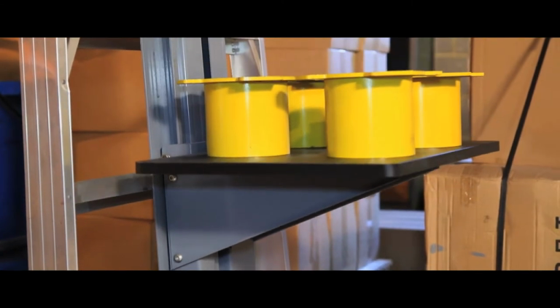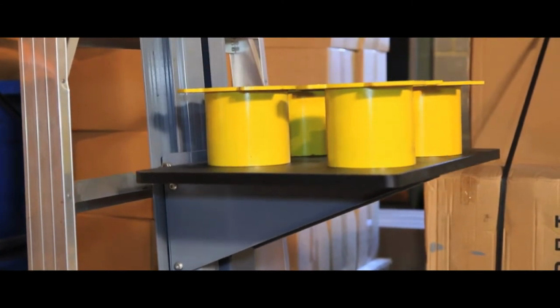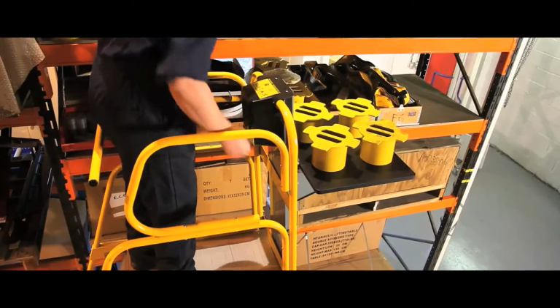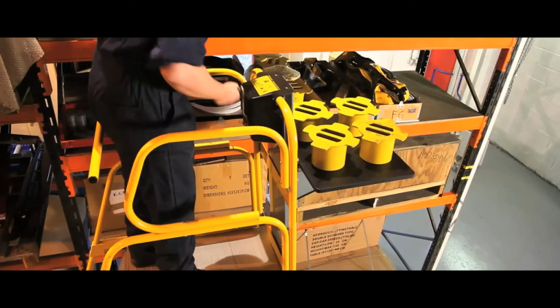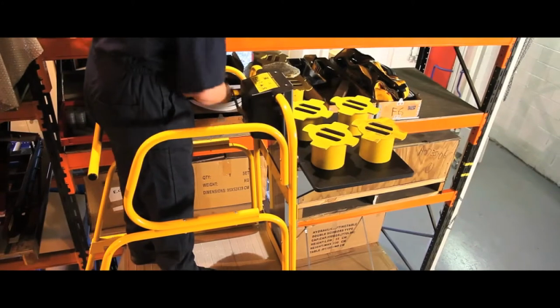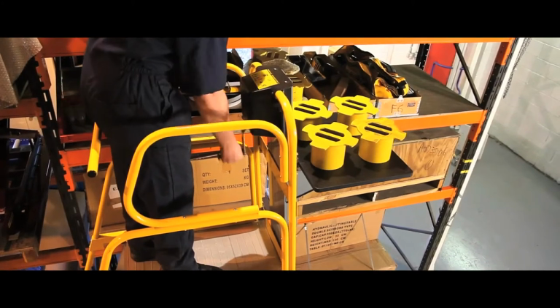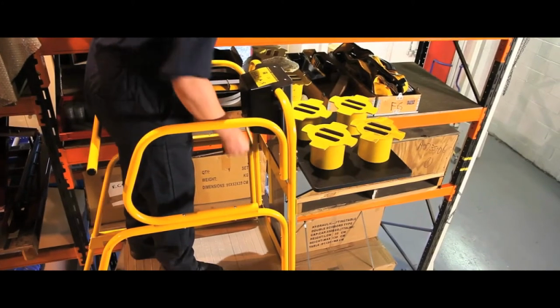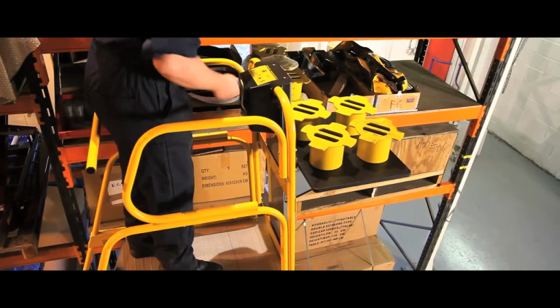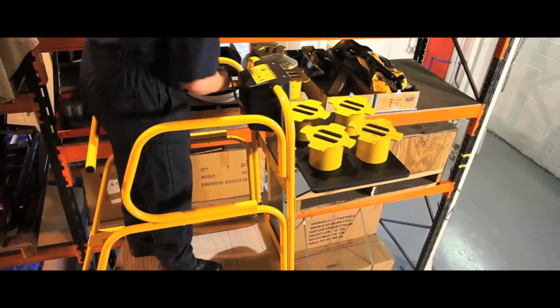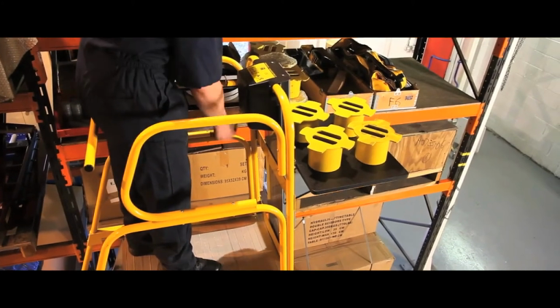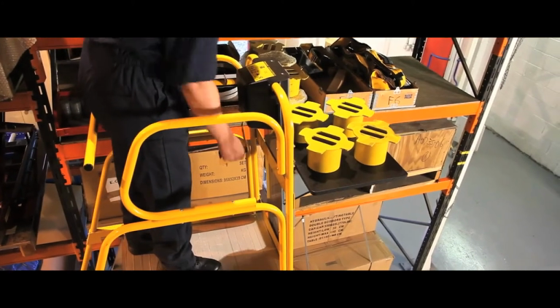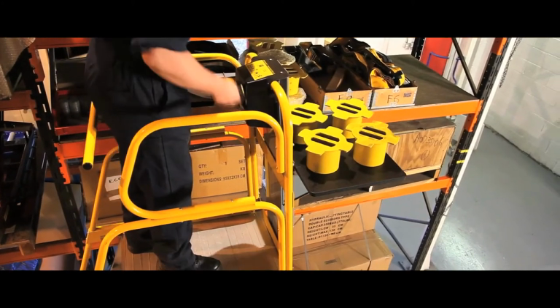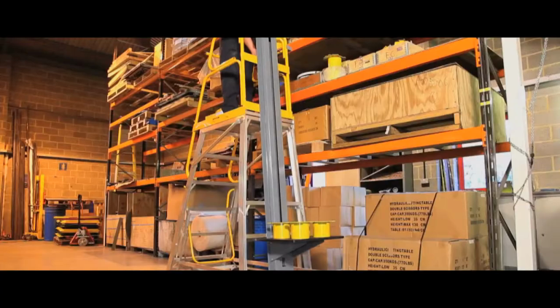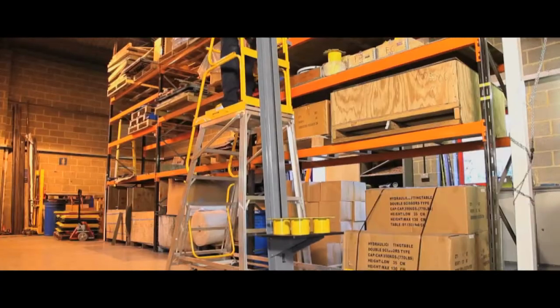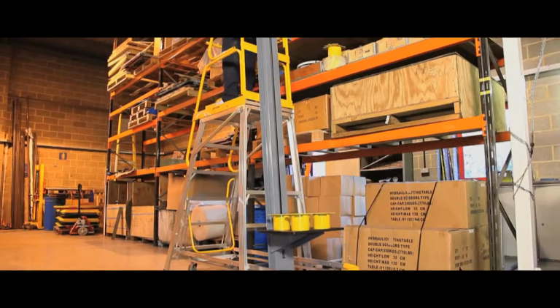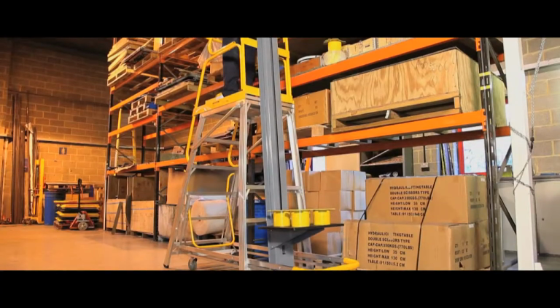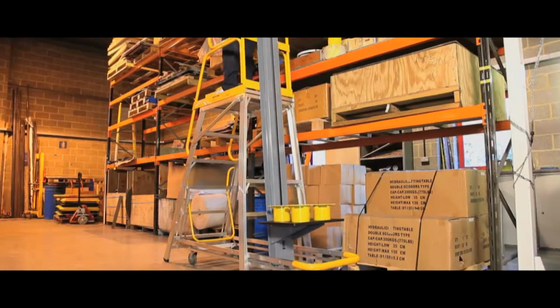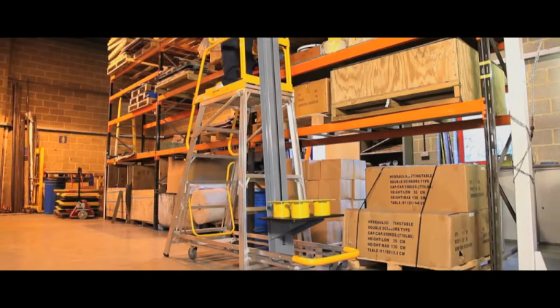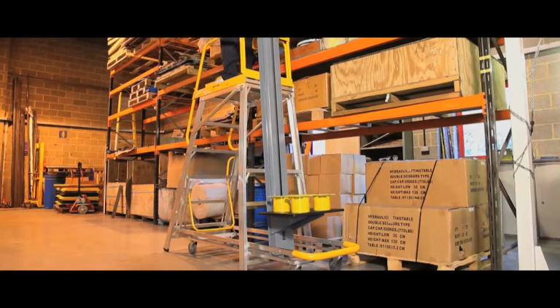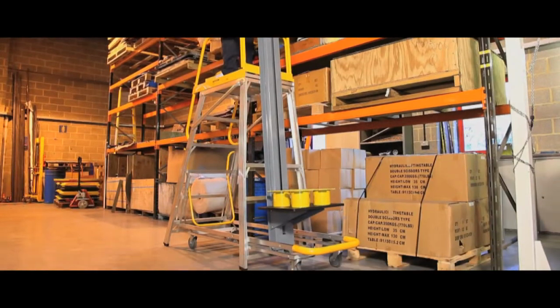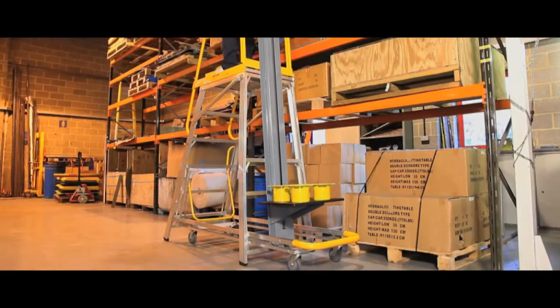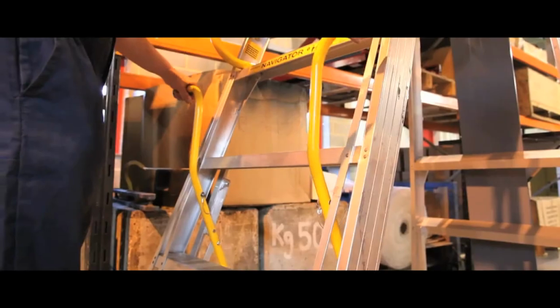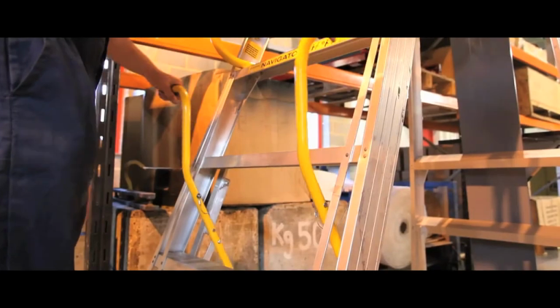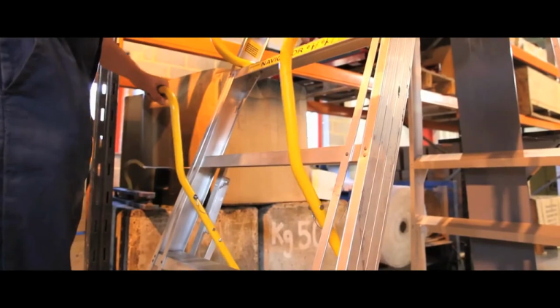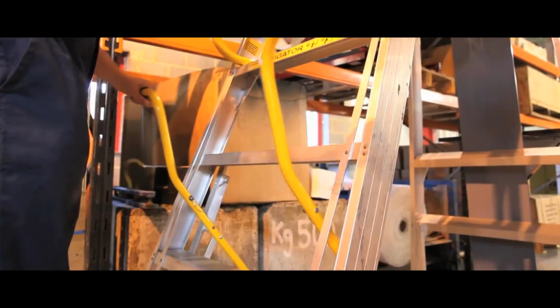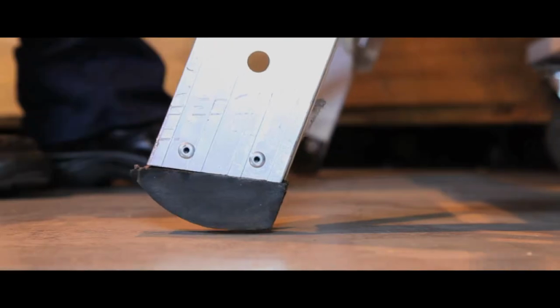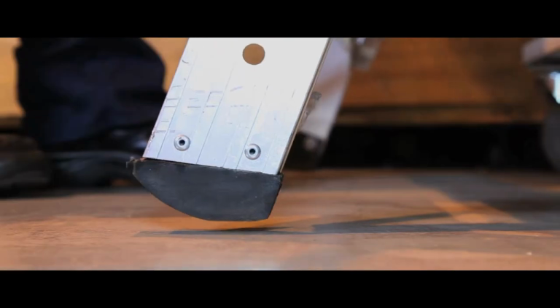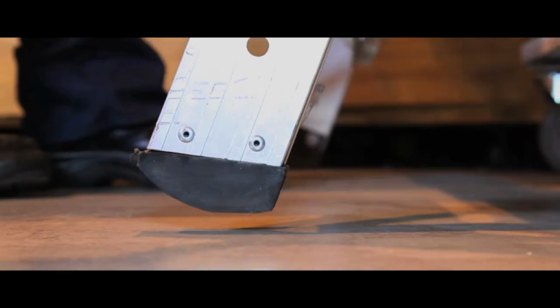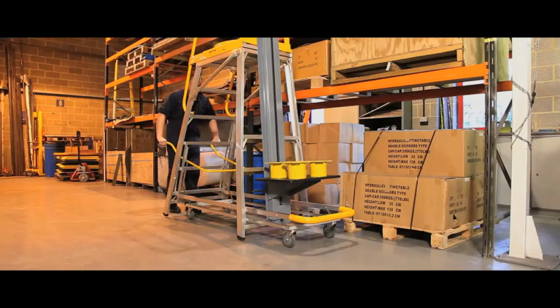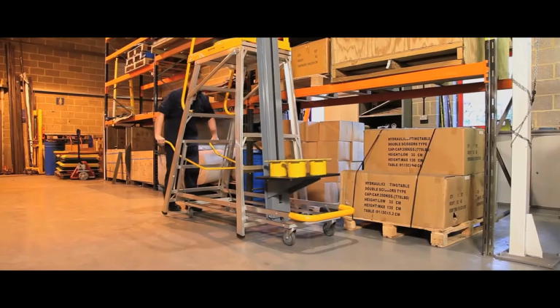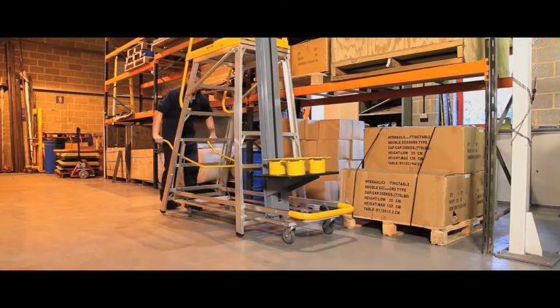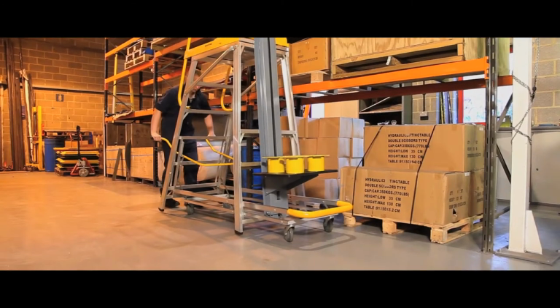Operating at a height of up to 5.5m, the unit has a mobile base for transporting loads to any dispatch area.